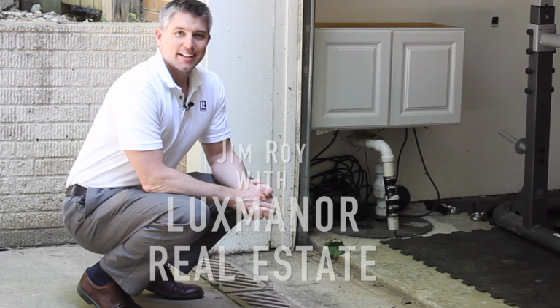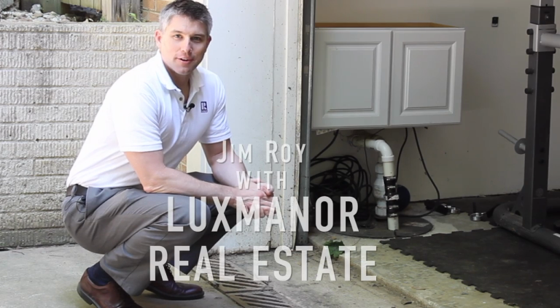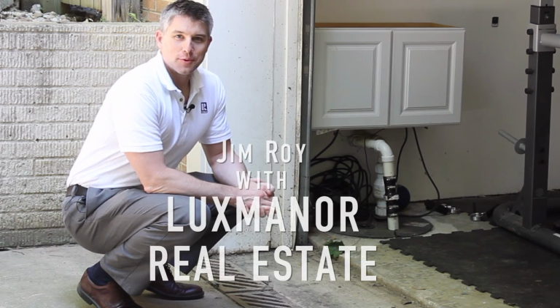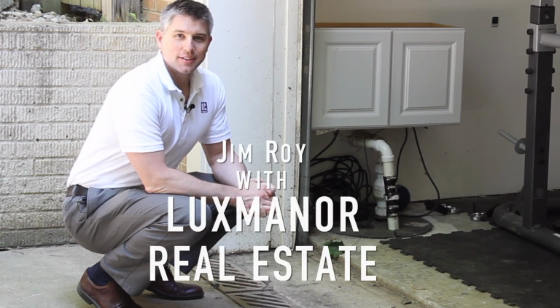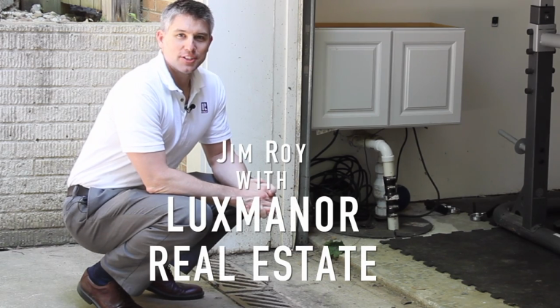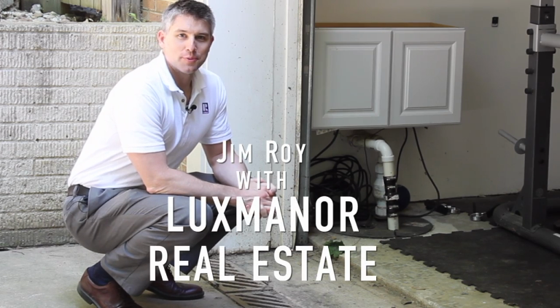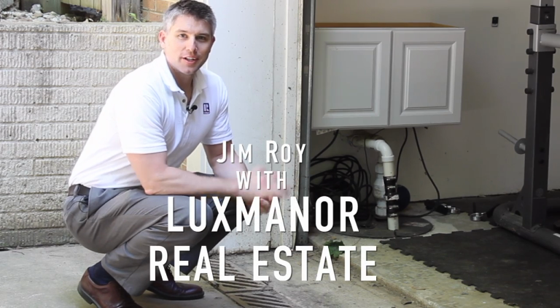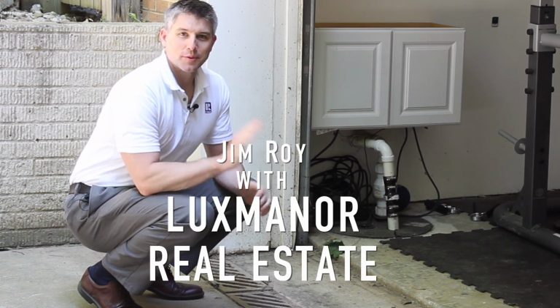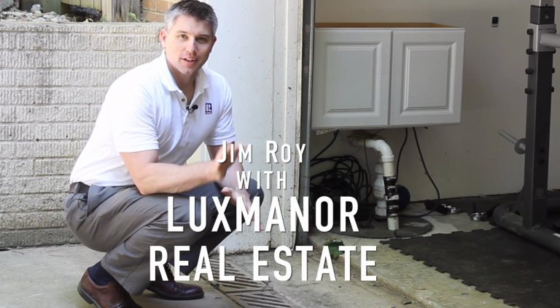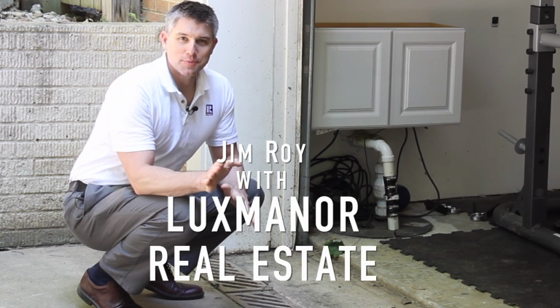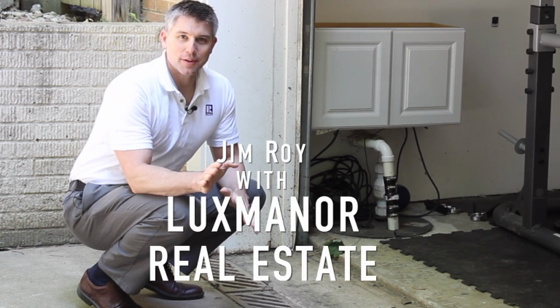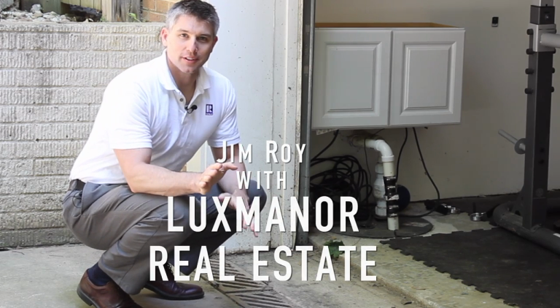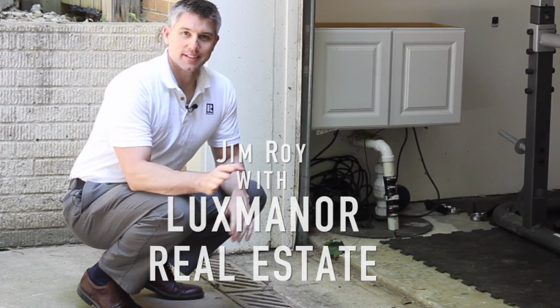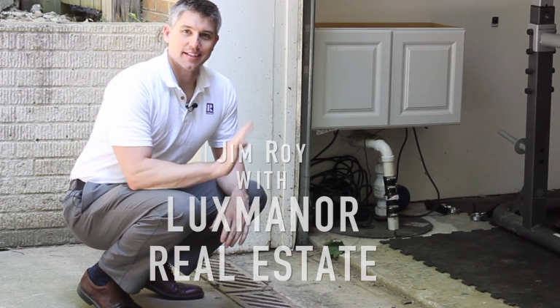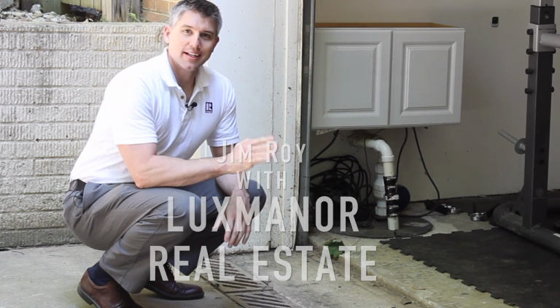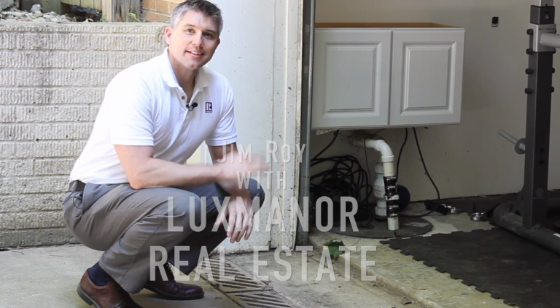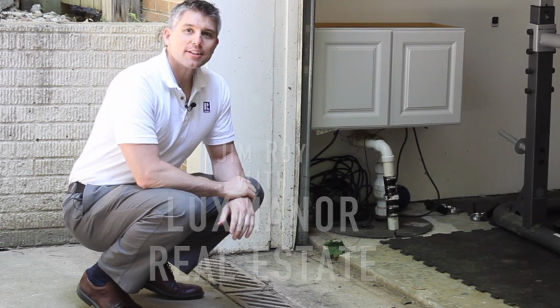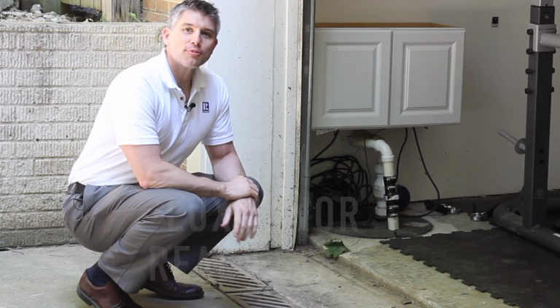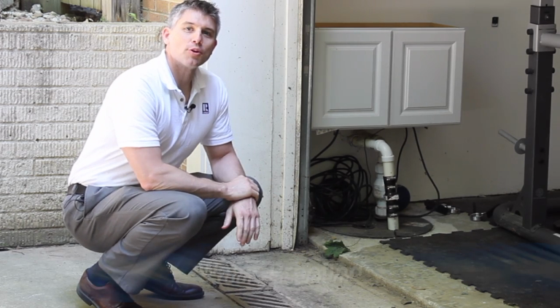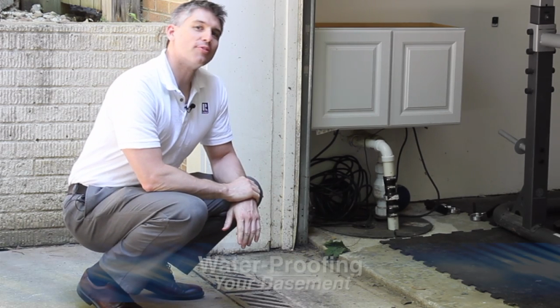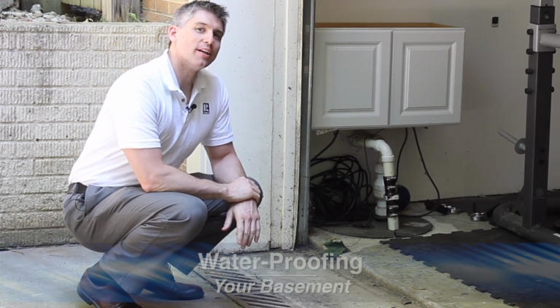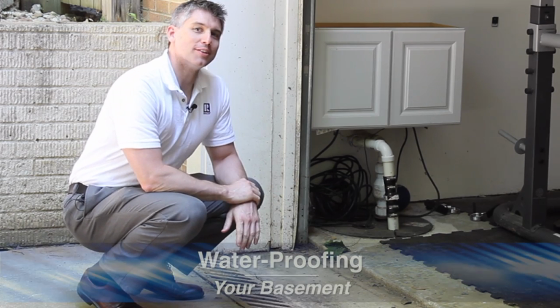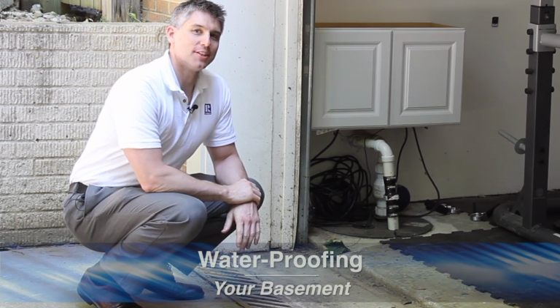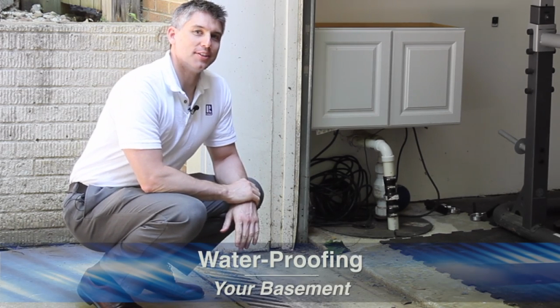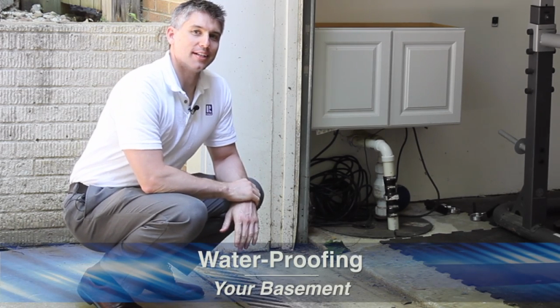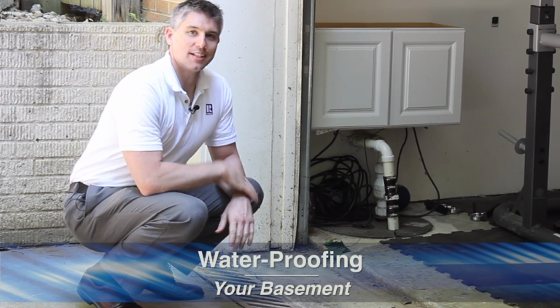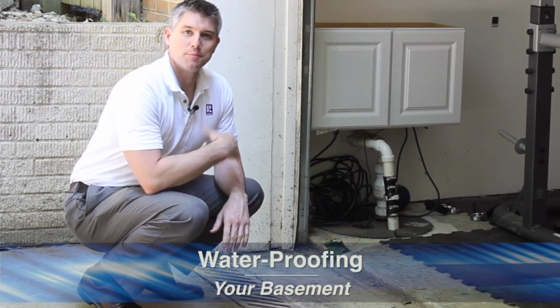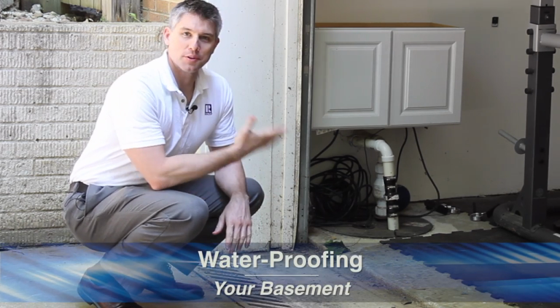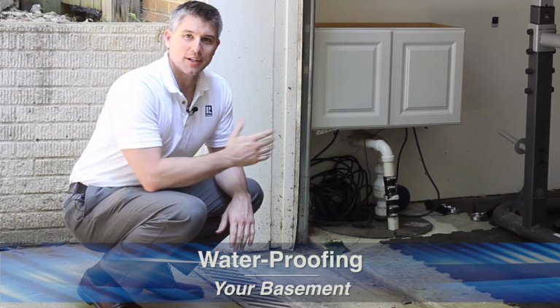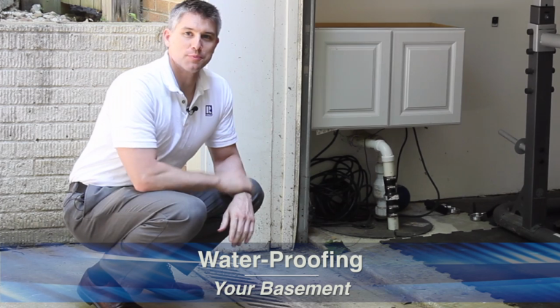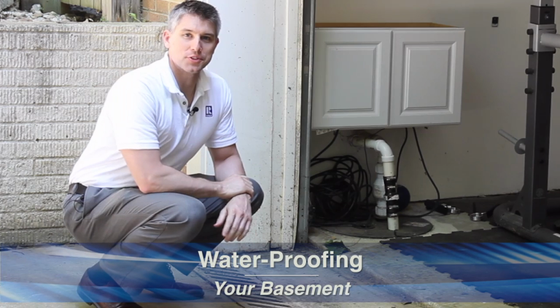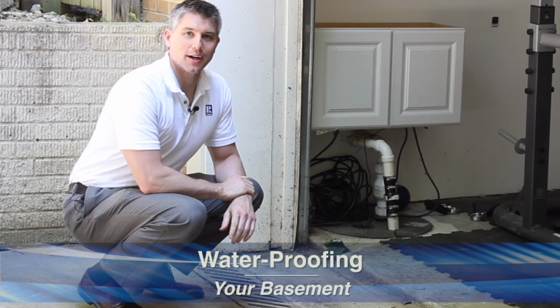Hello everyone, Jim Roy here with Lux Manor Real Estate. This is our fourth video in a series on keeping your basement dry.